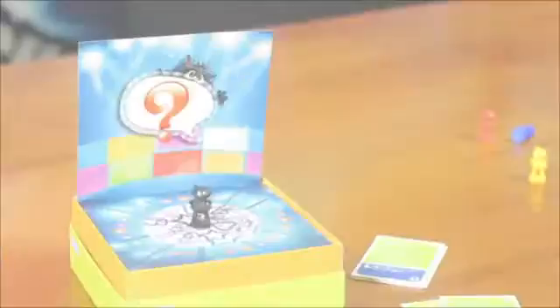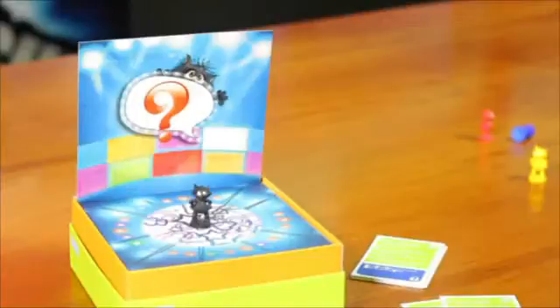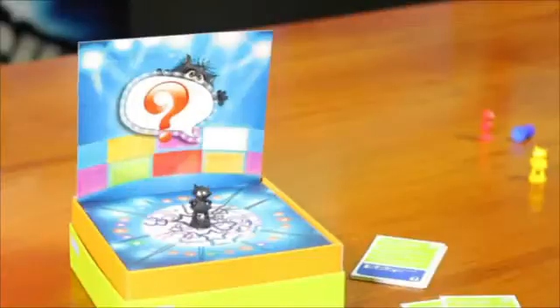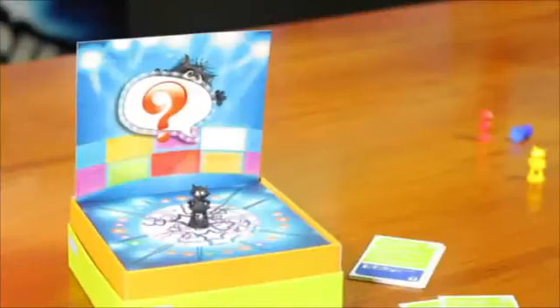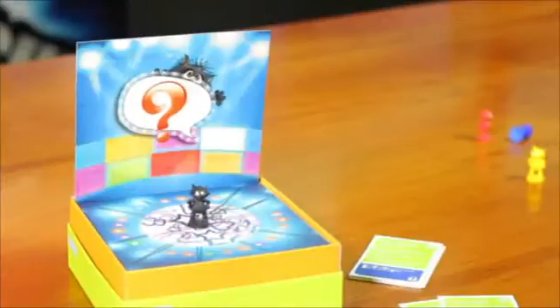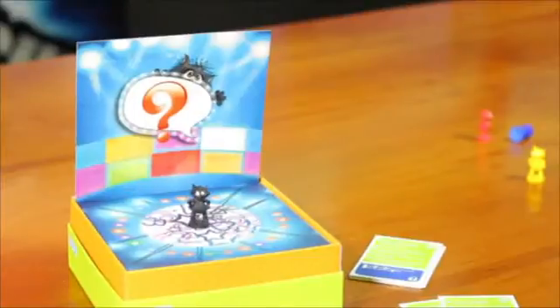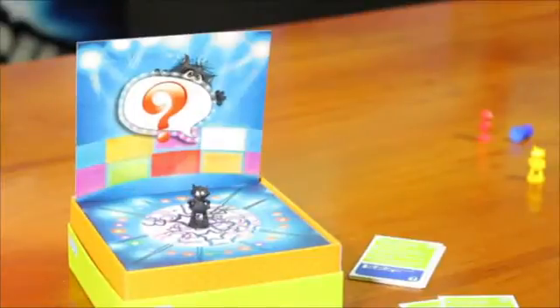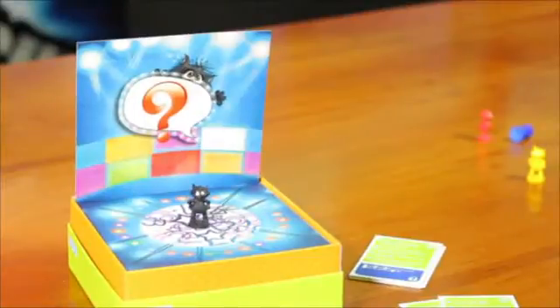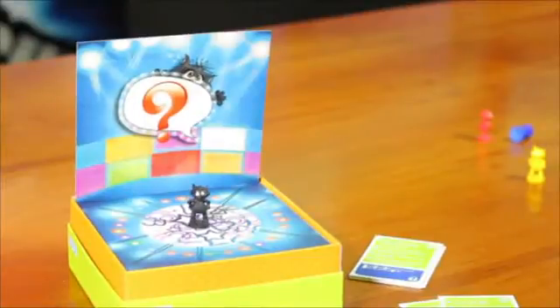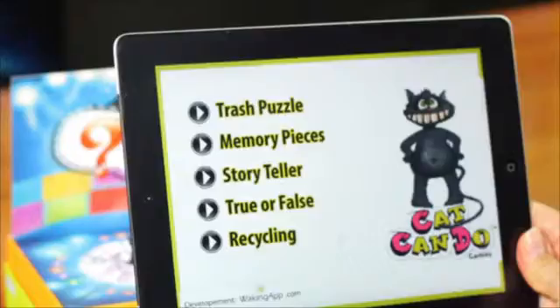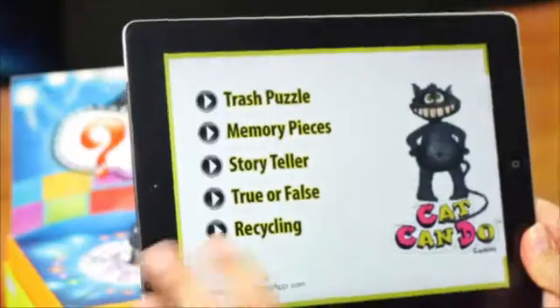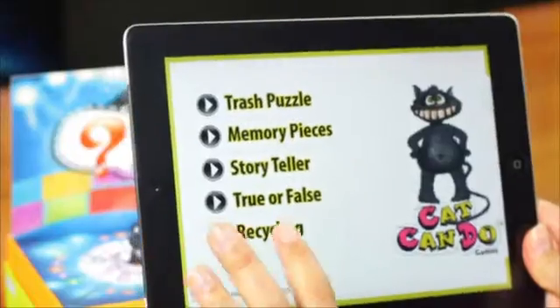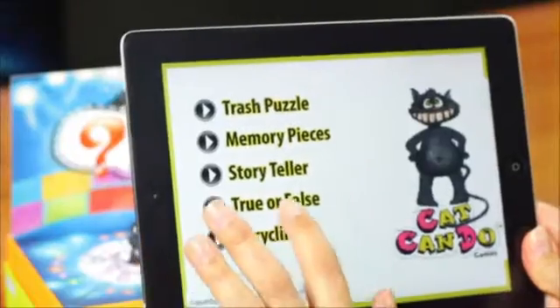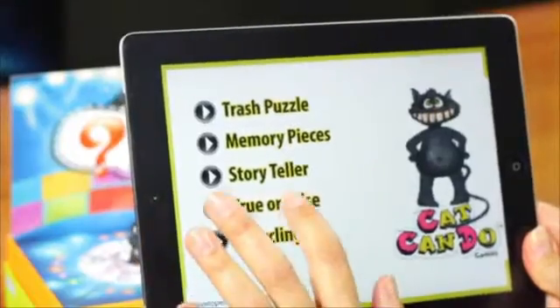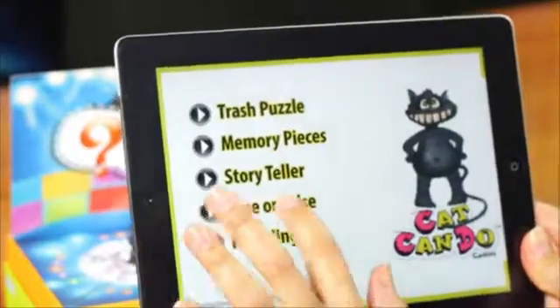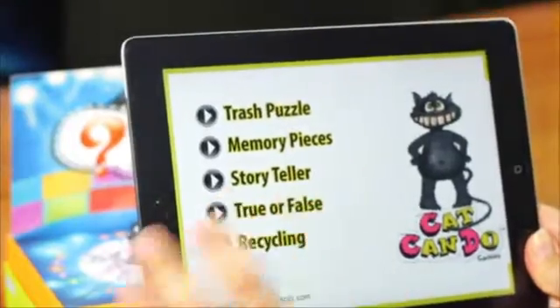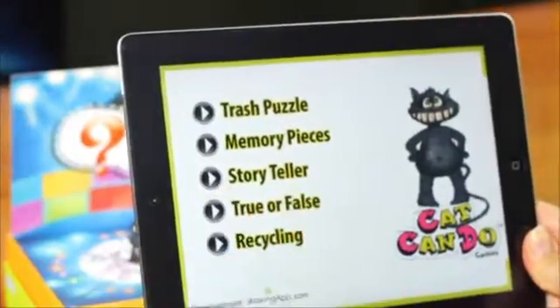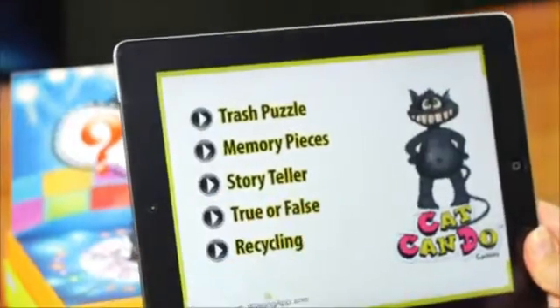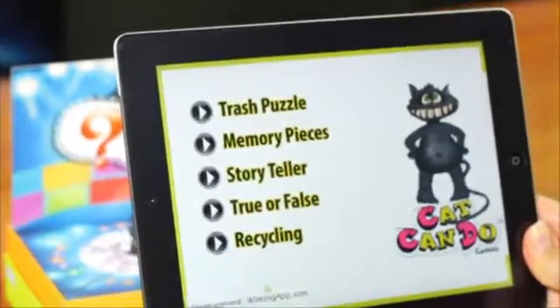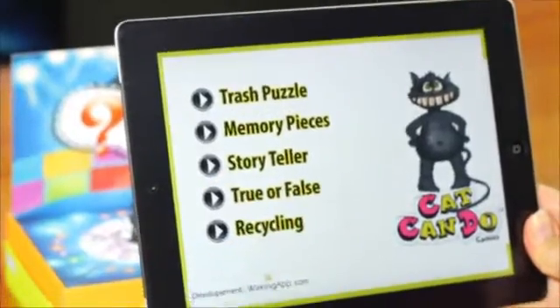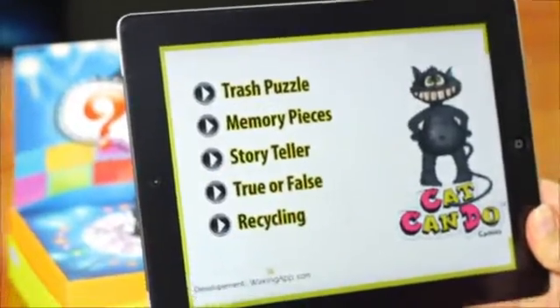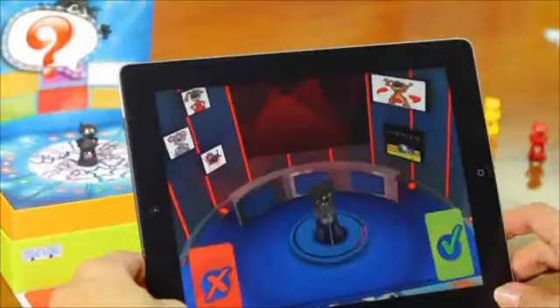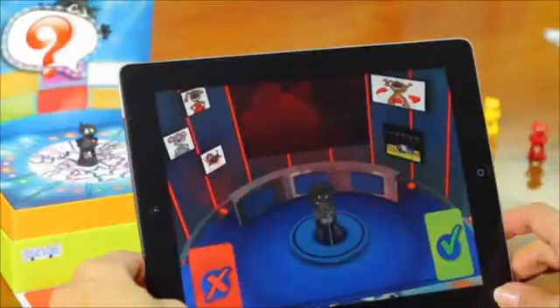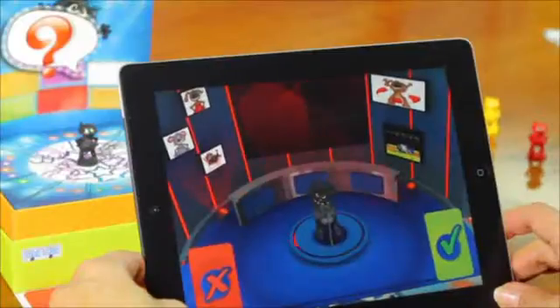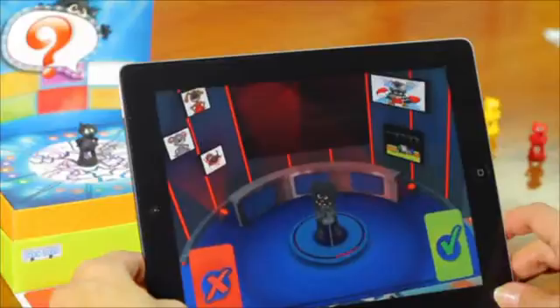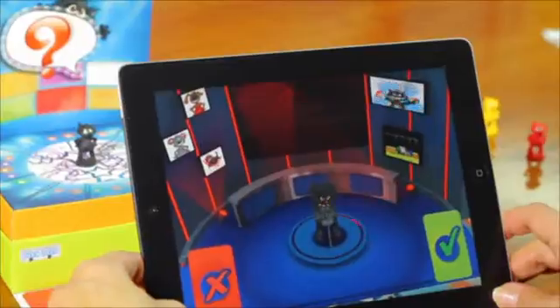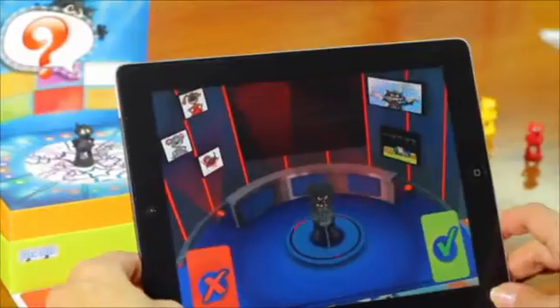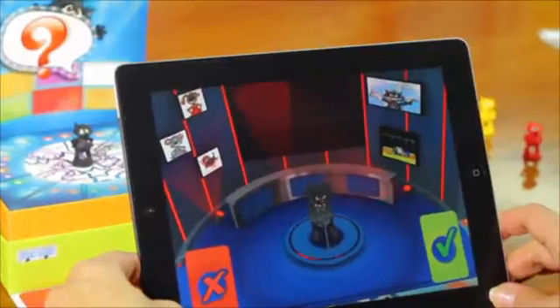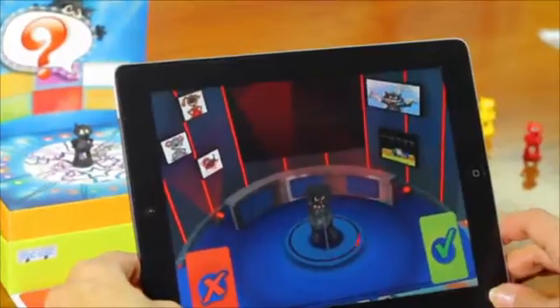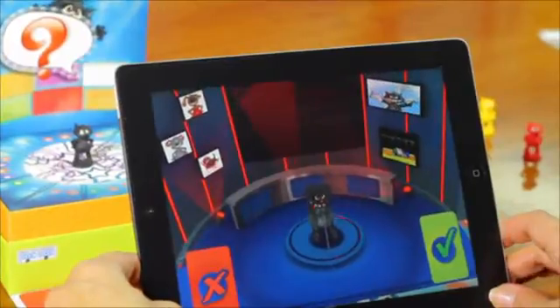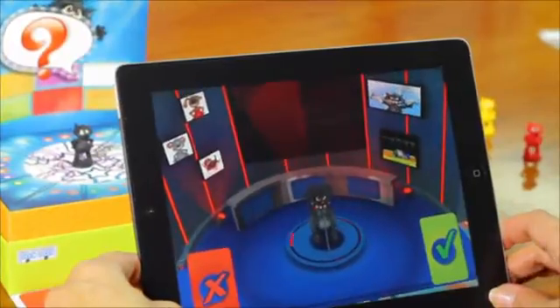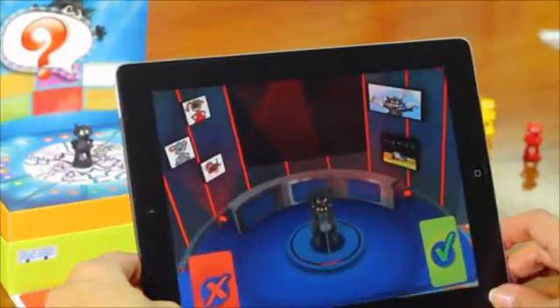We have developed games for all ages. For the grown-up kids, we have developed the True and False TV Studio.